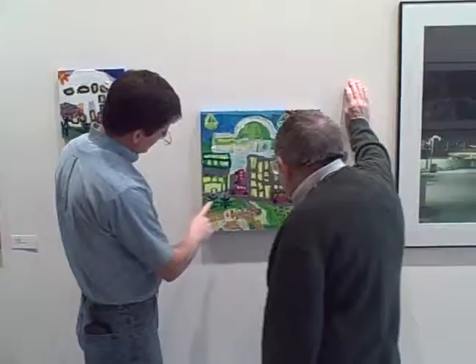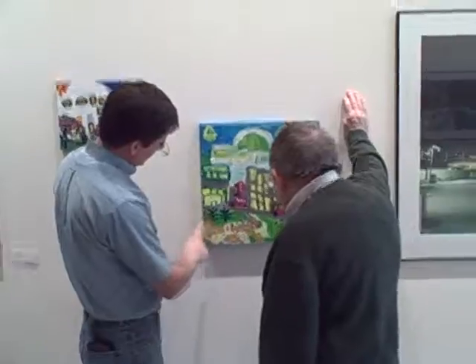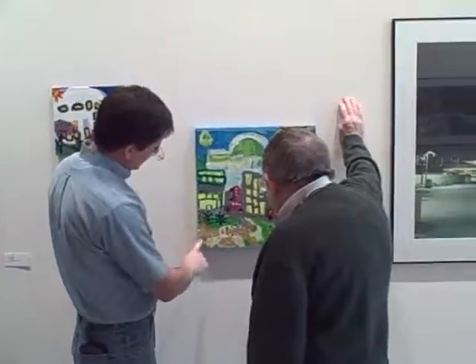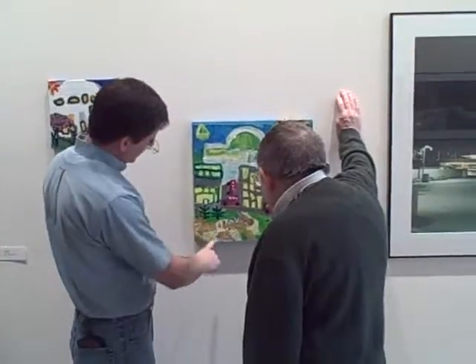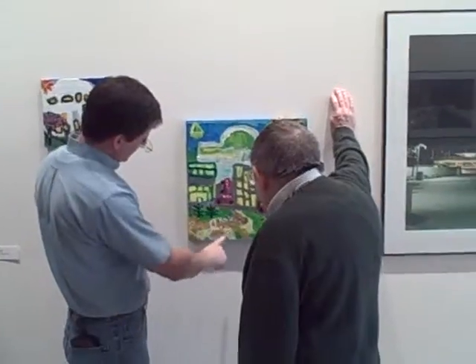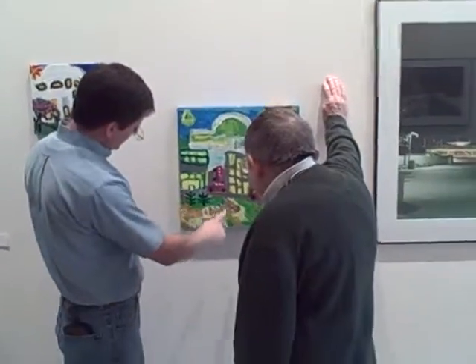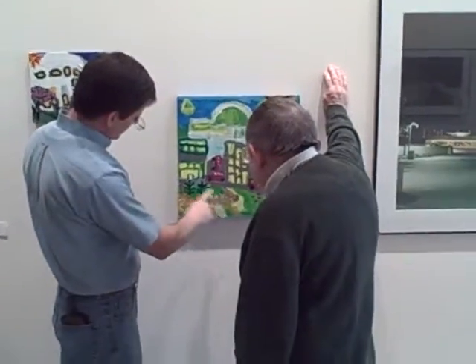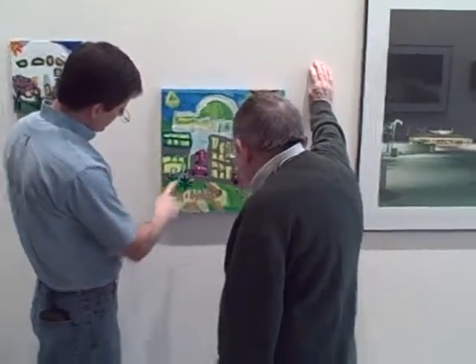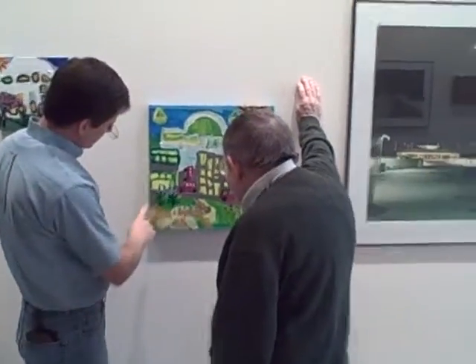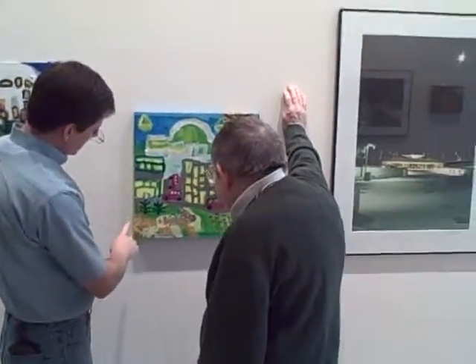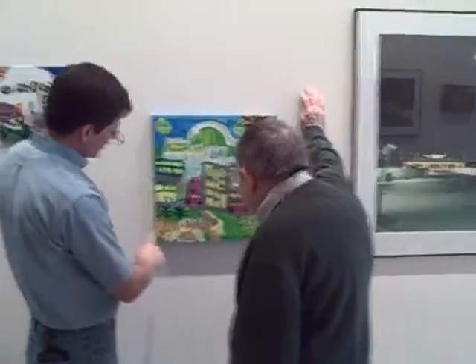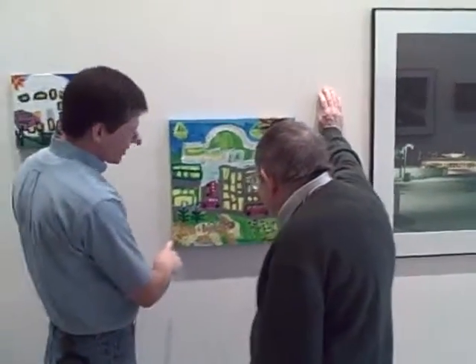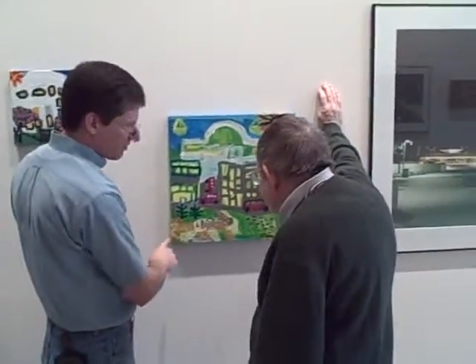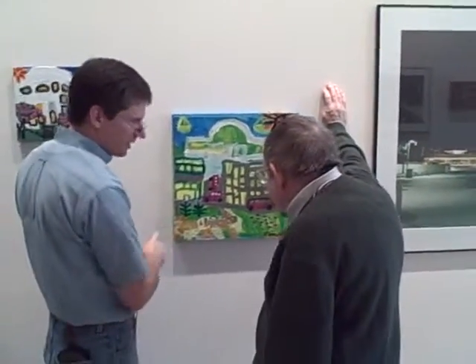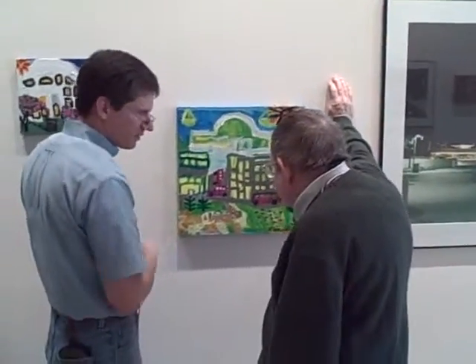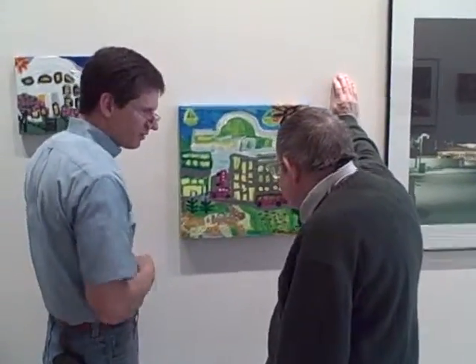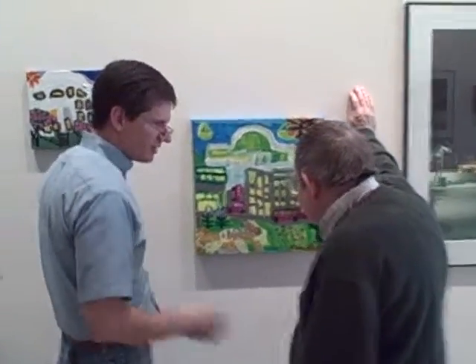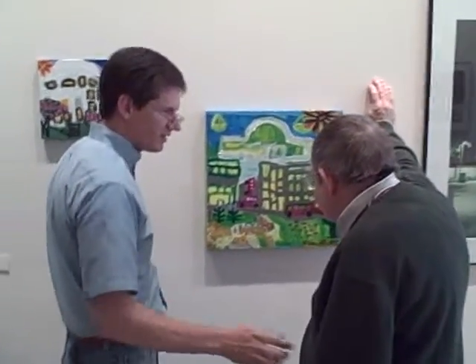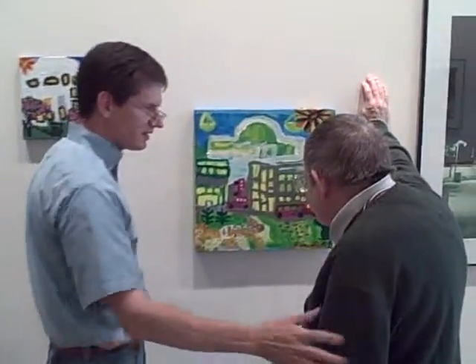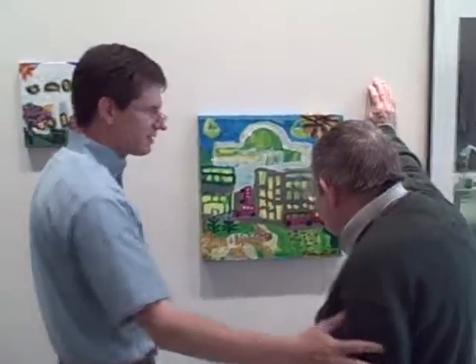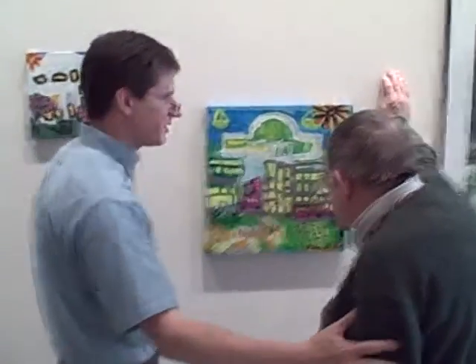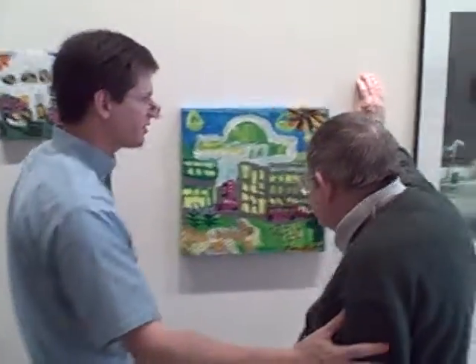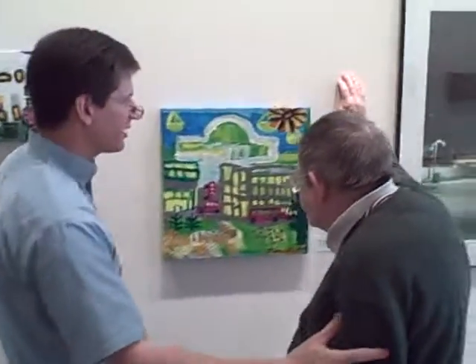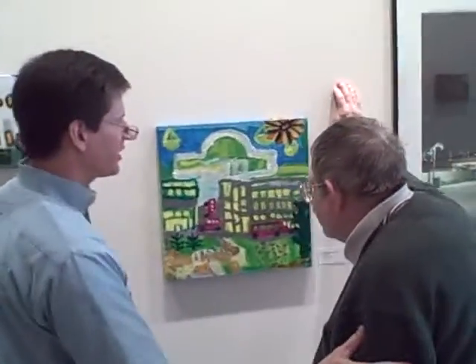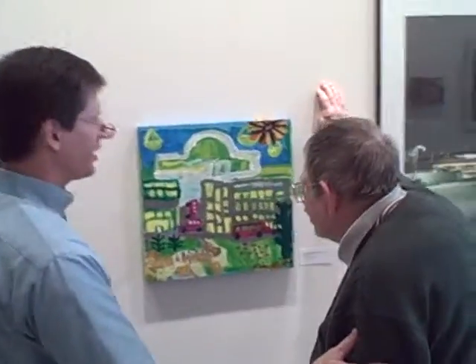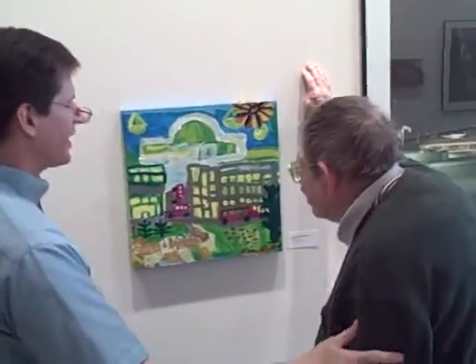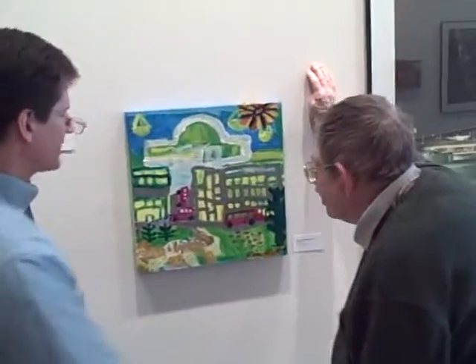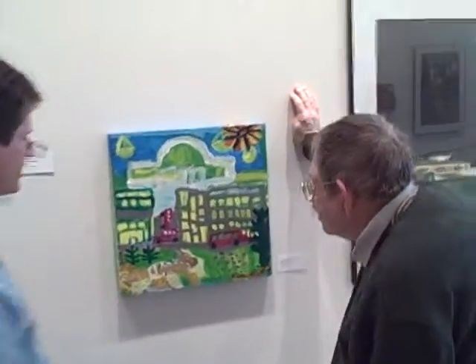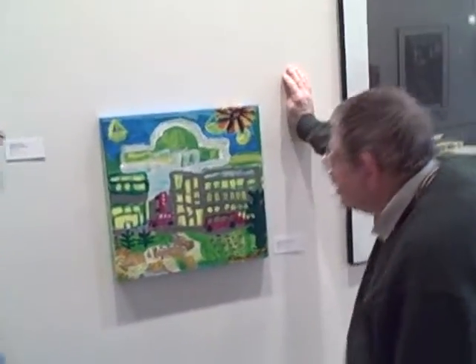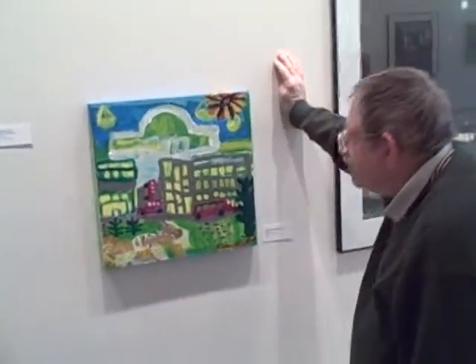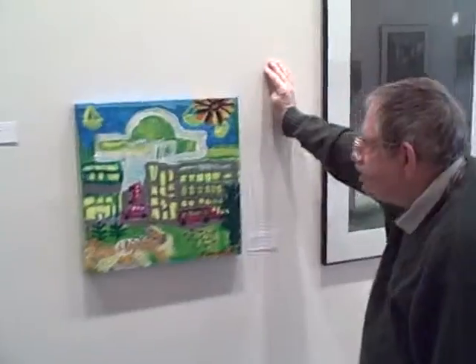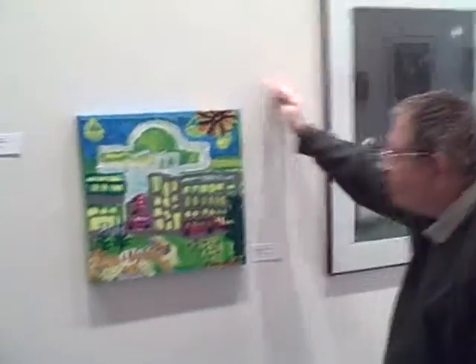I think you've got something going here, but I don't know what it is. Why don't you take a look at Lance and tell us about it?